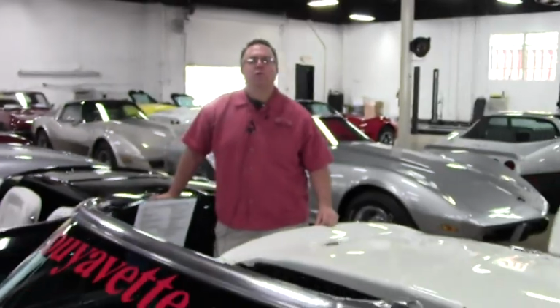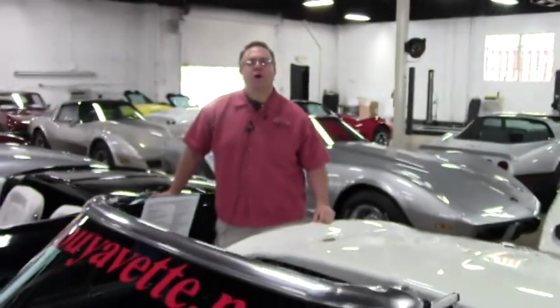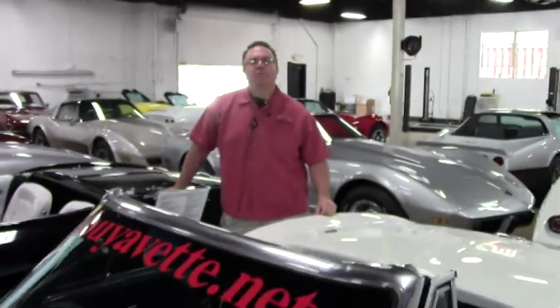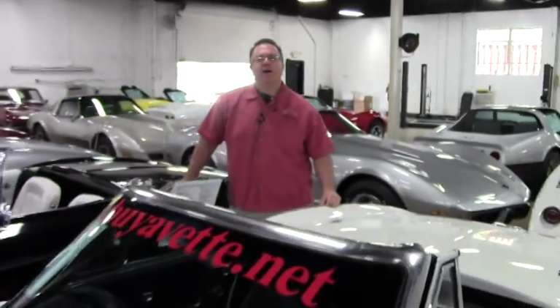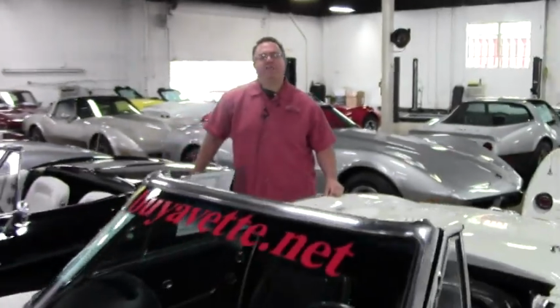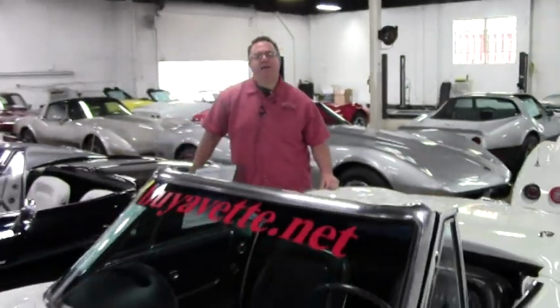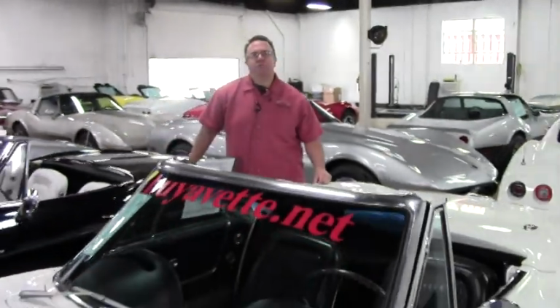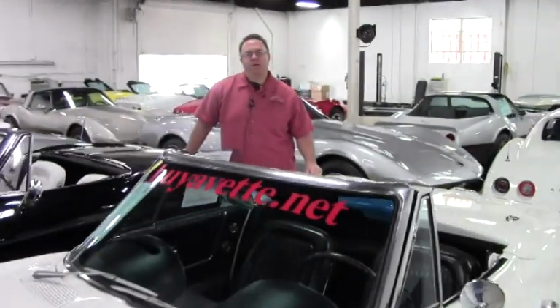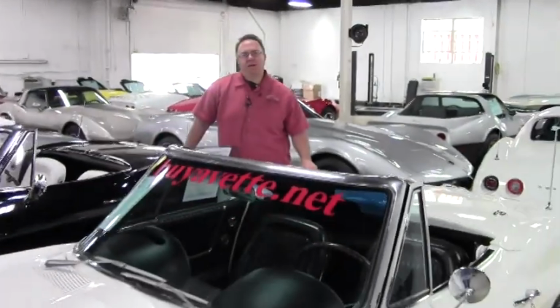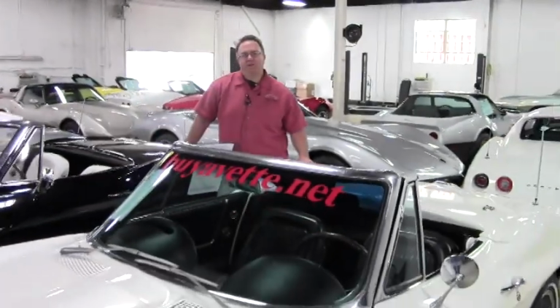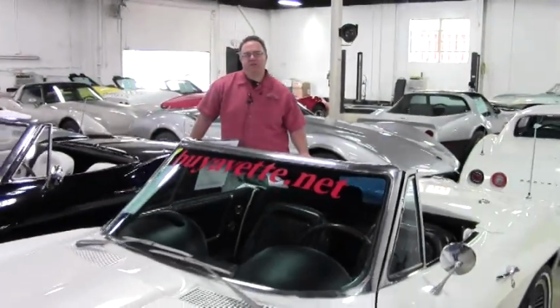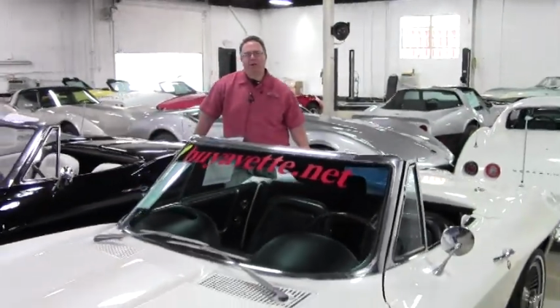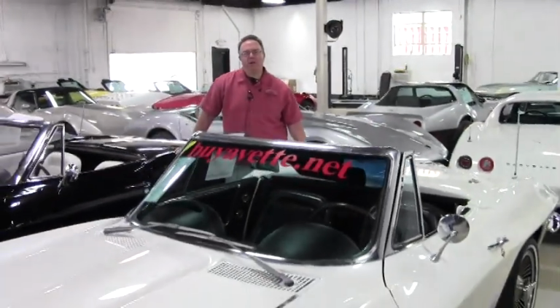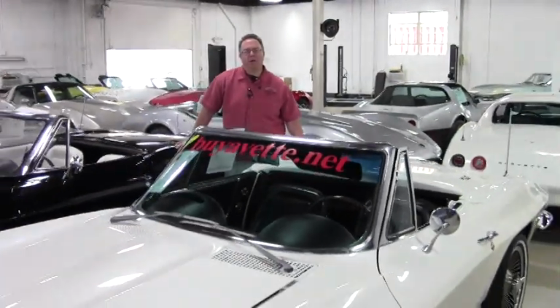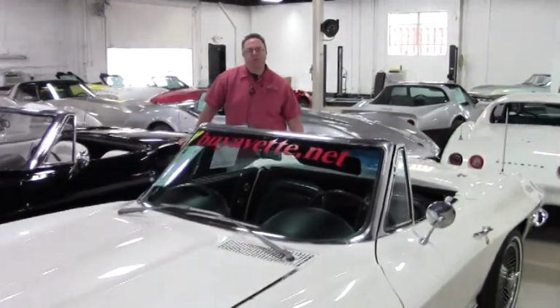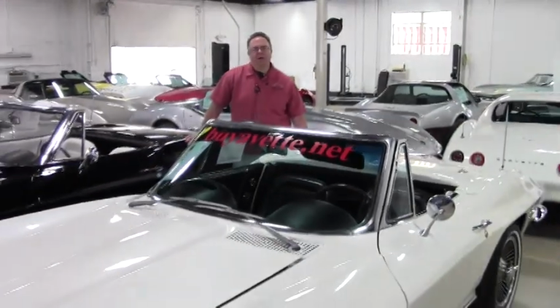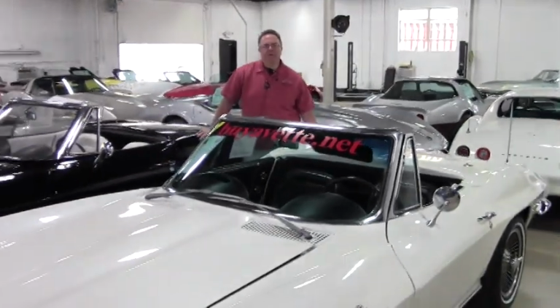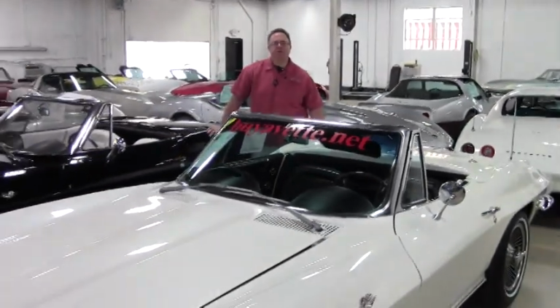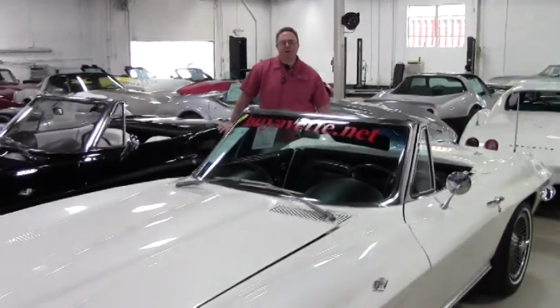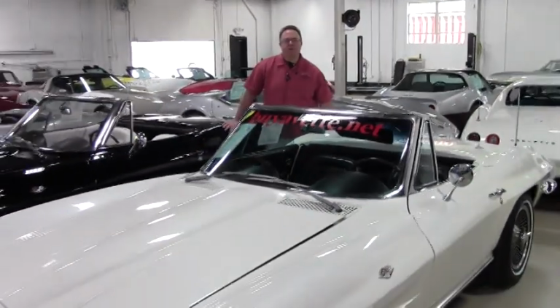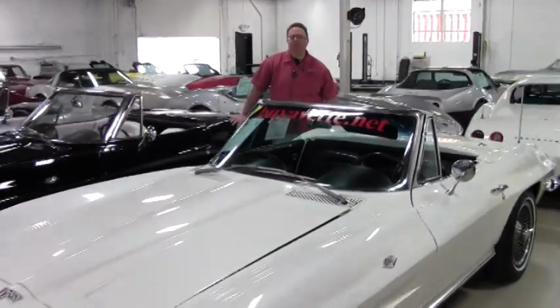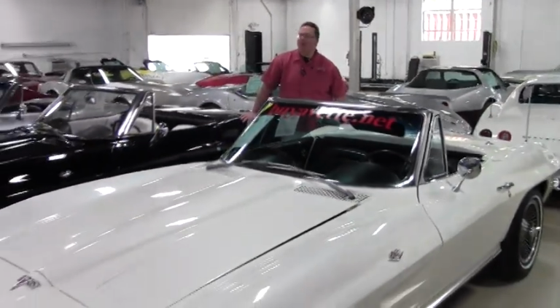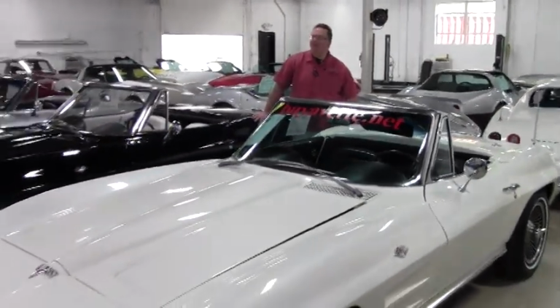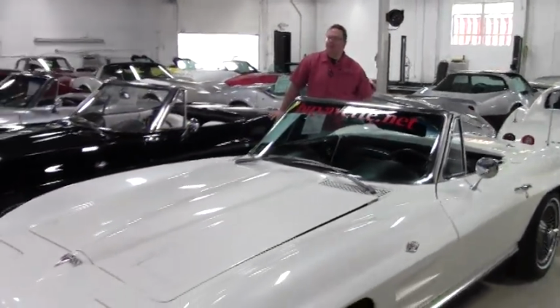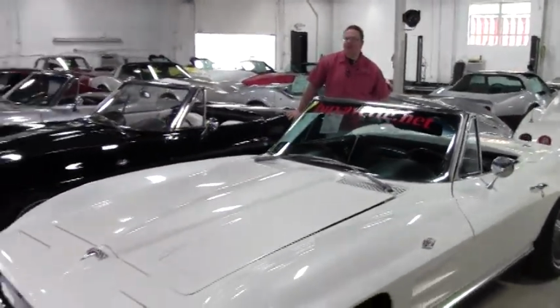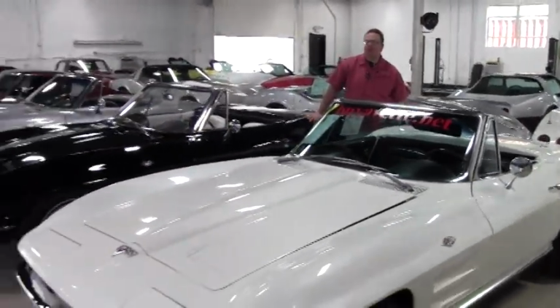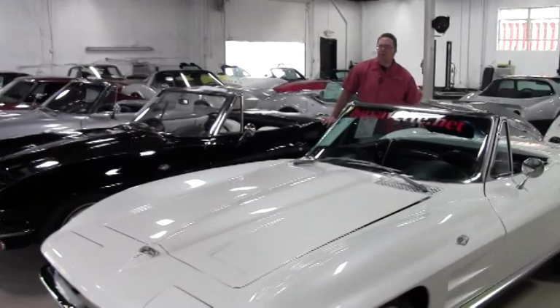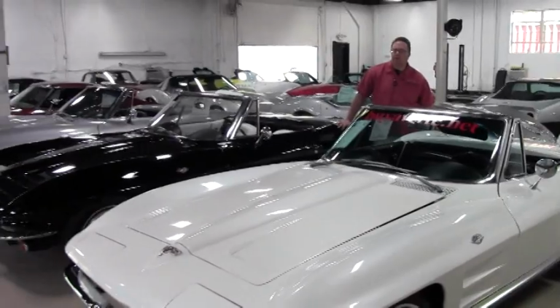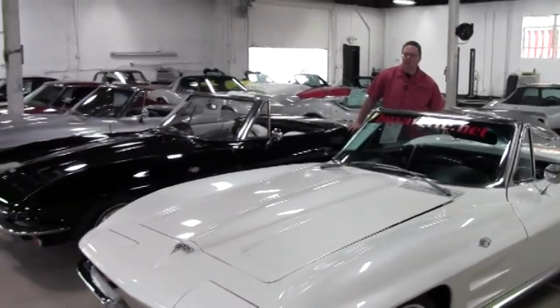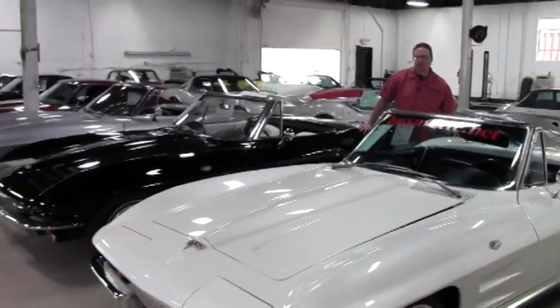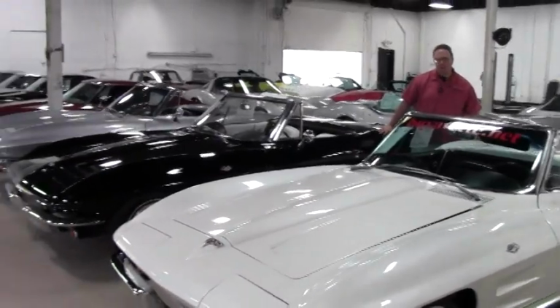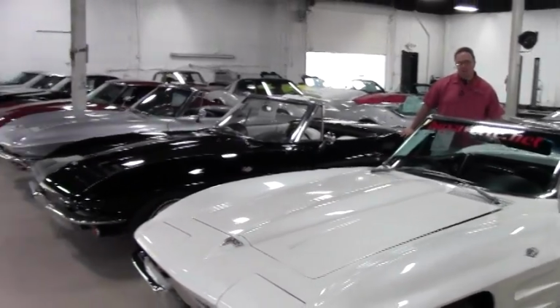Welcome to Buy a Vet. John Ivankovic here in our brand new showroom. If you haven't seen it, come out for a look.